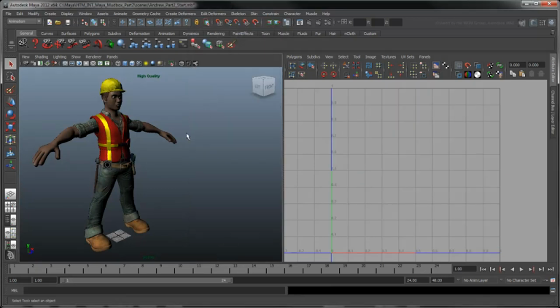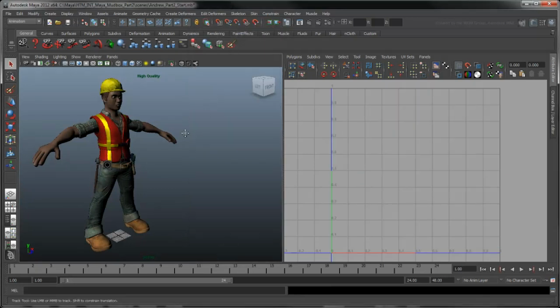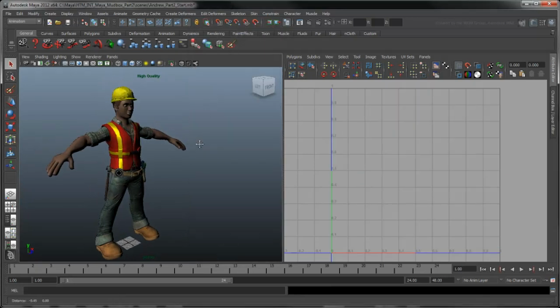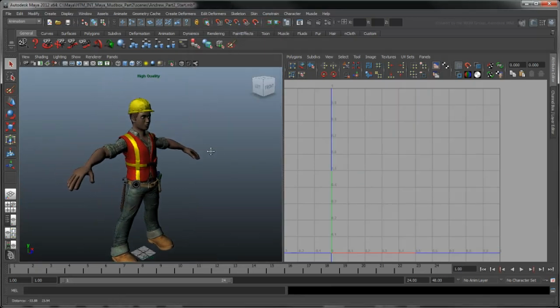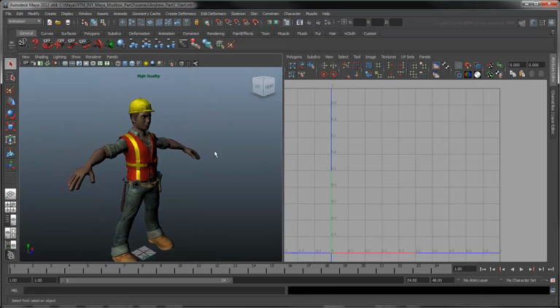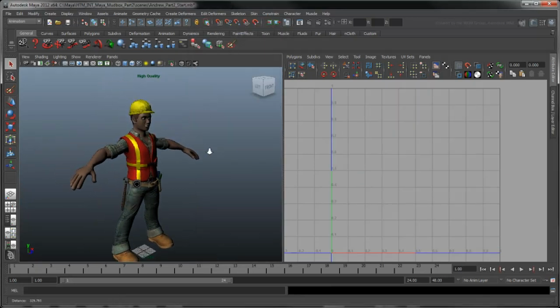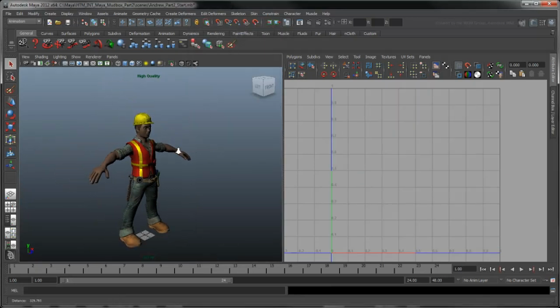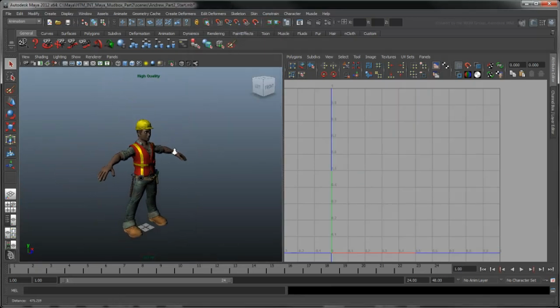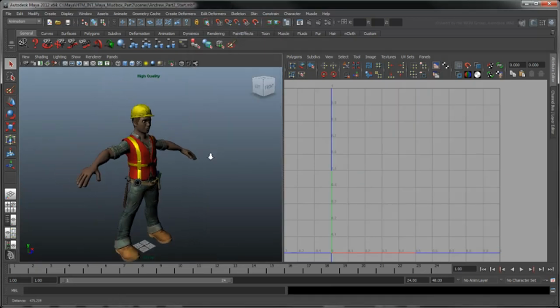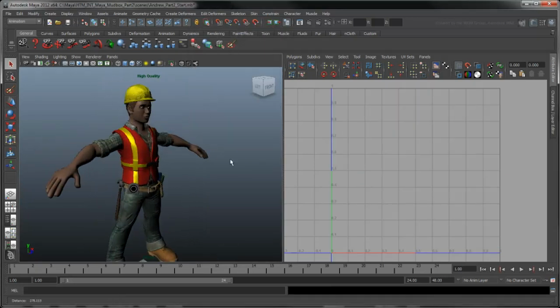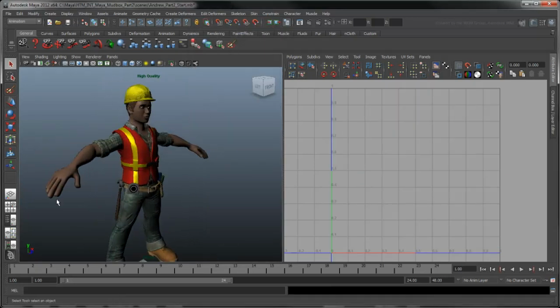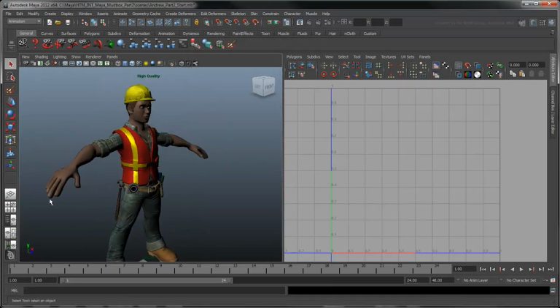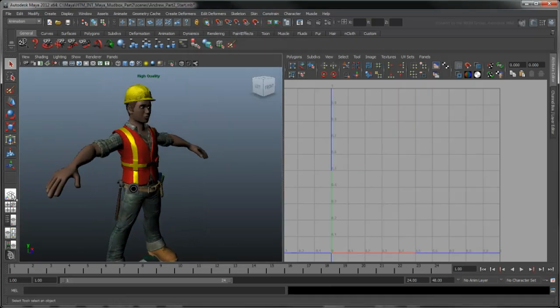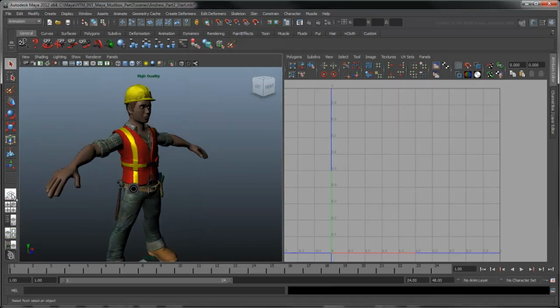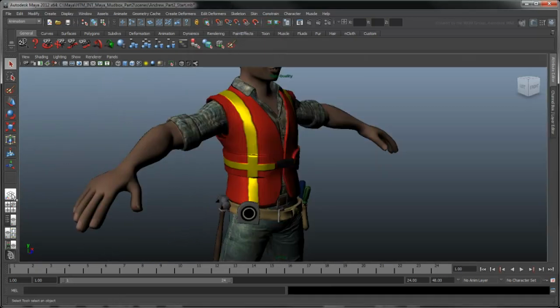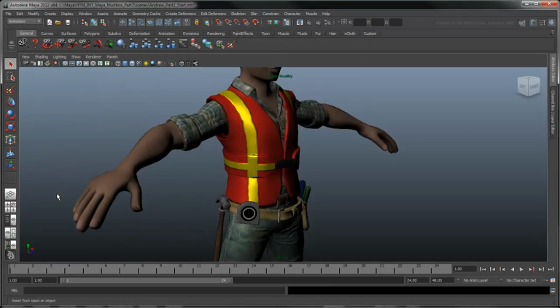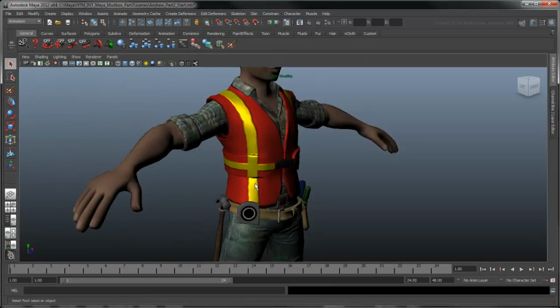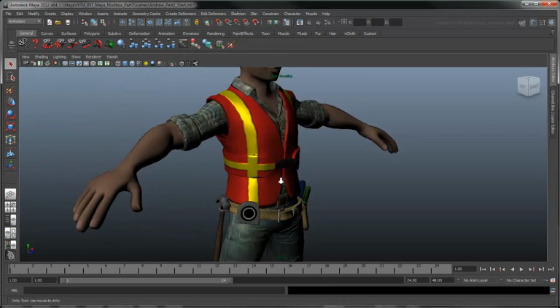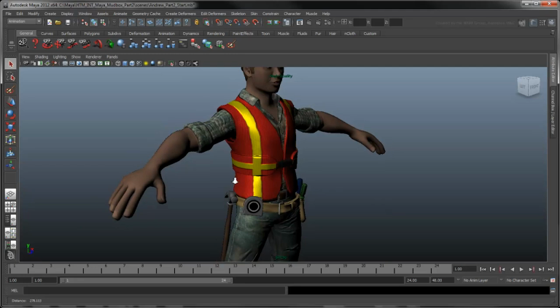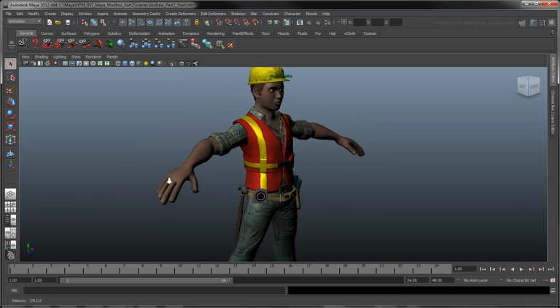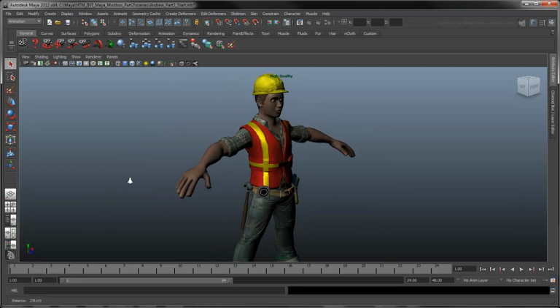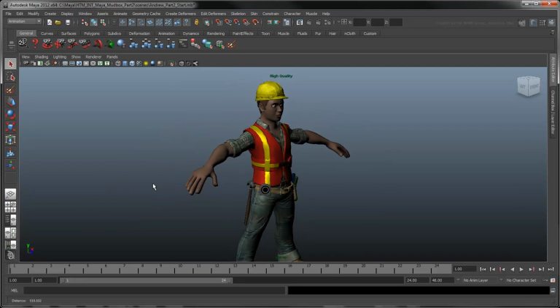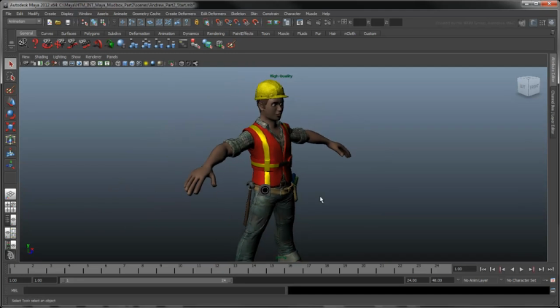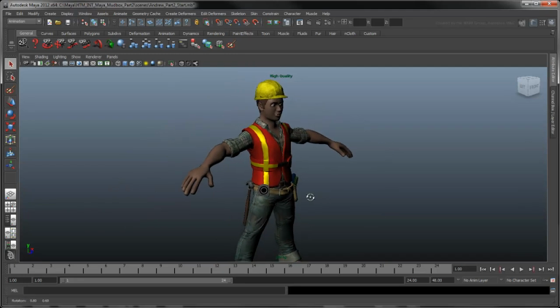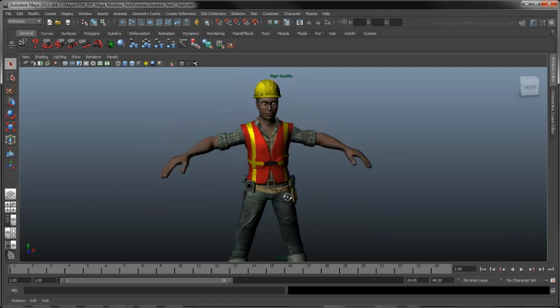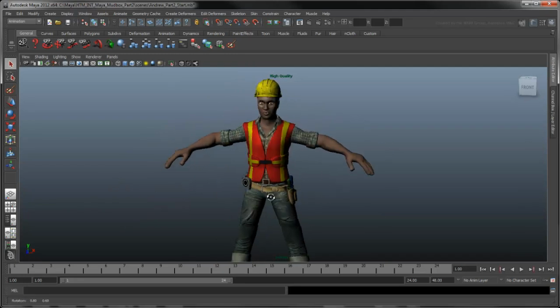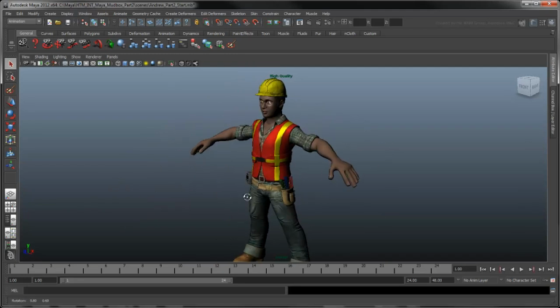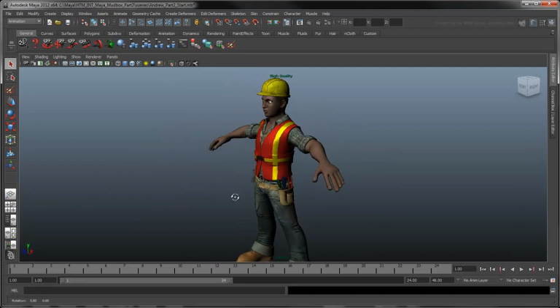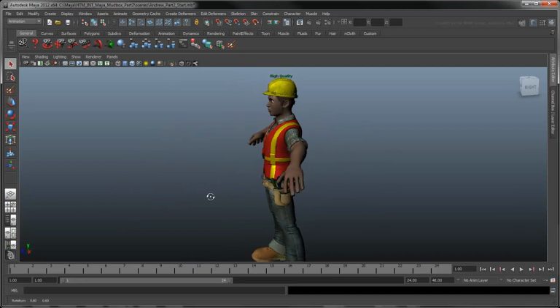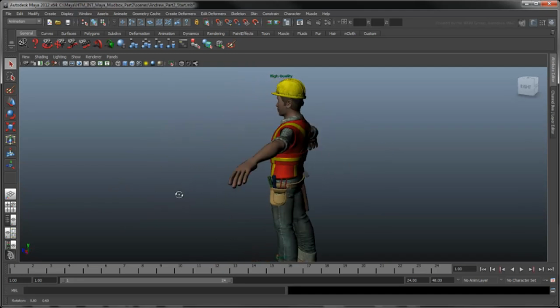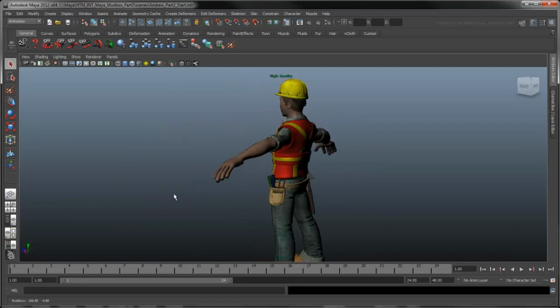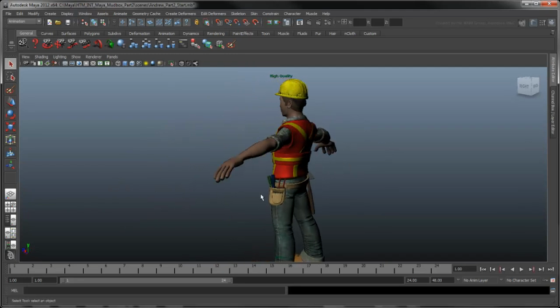In the next movie, you'll learn how to use Mudbox to create facial expressions for your character in Maya.